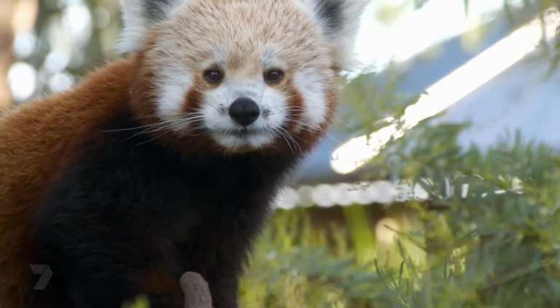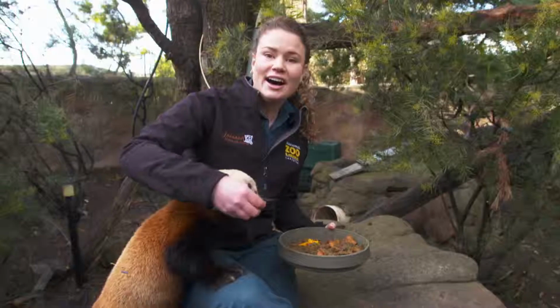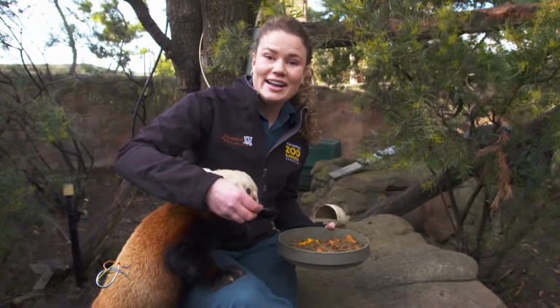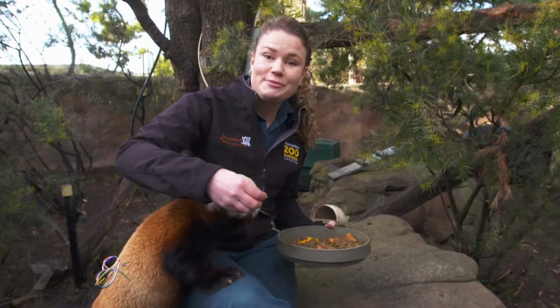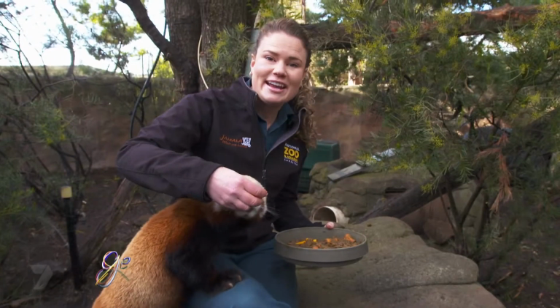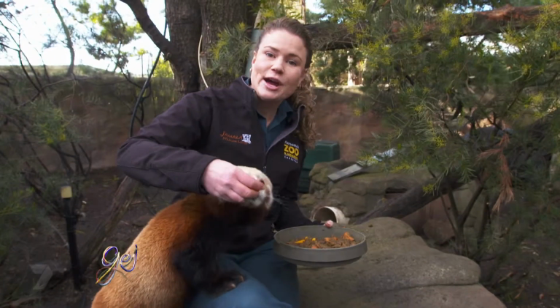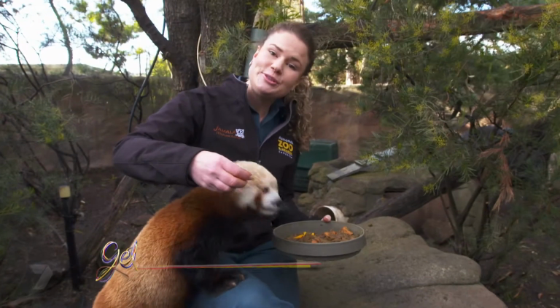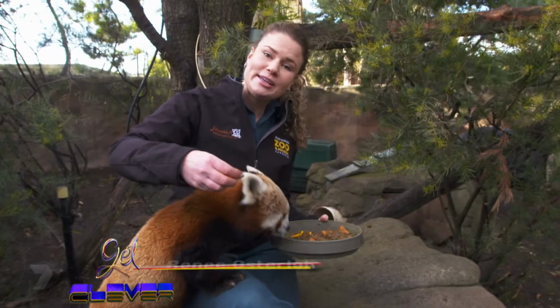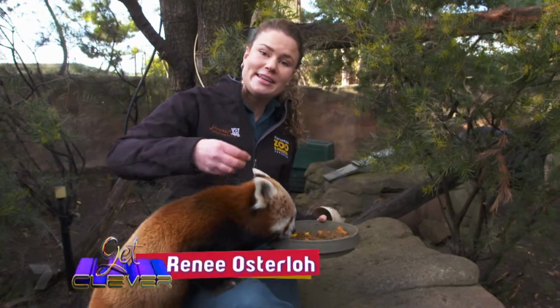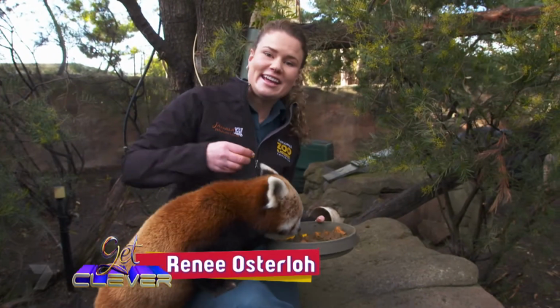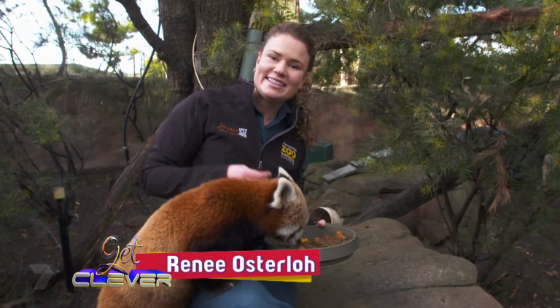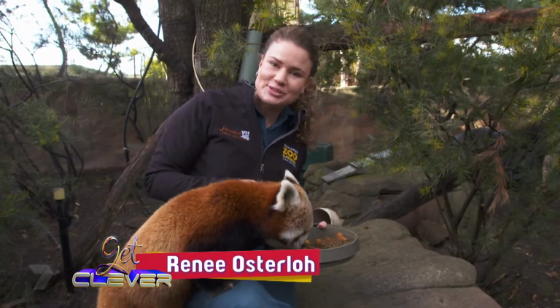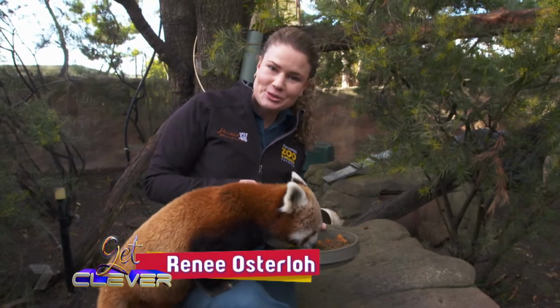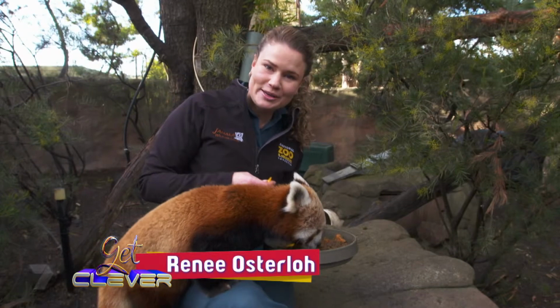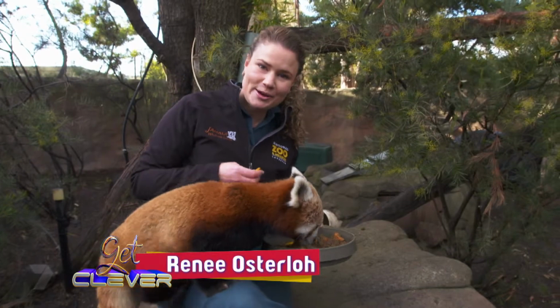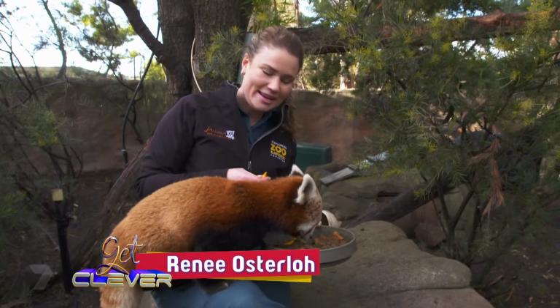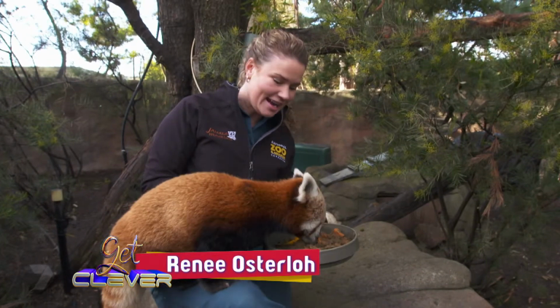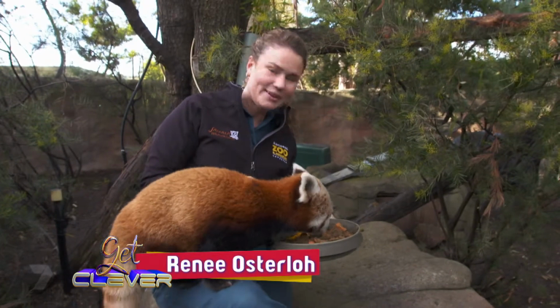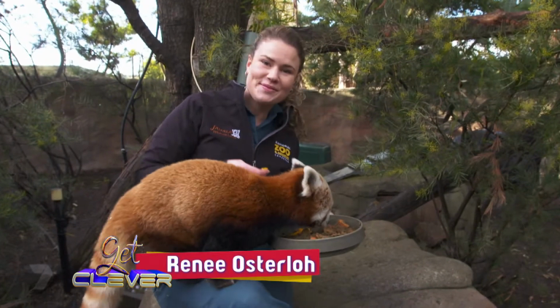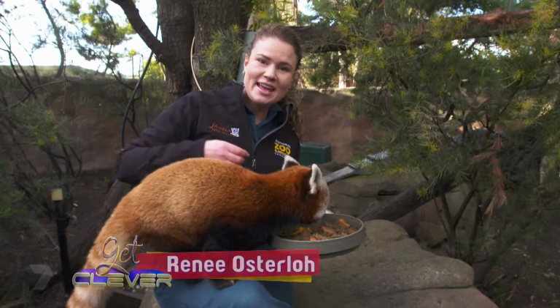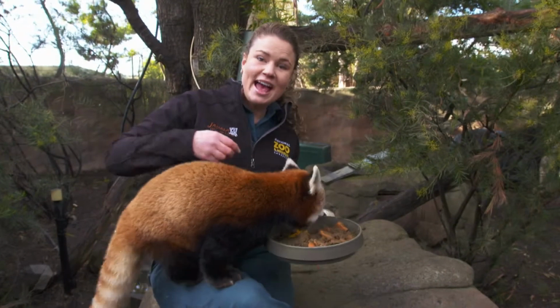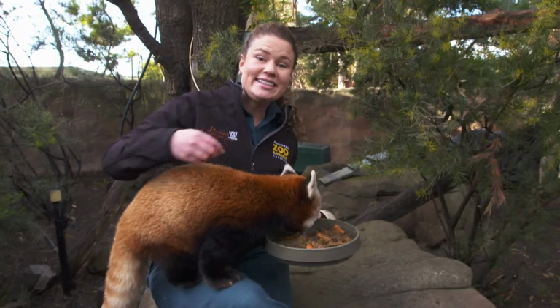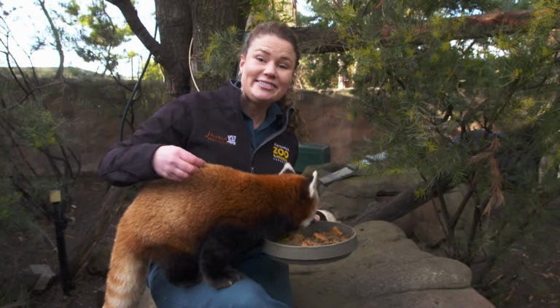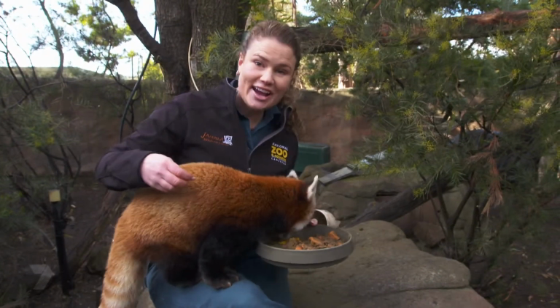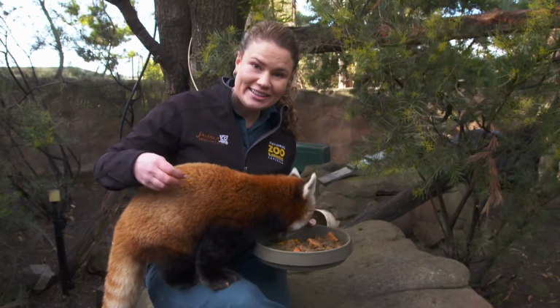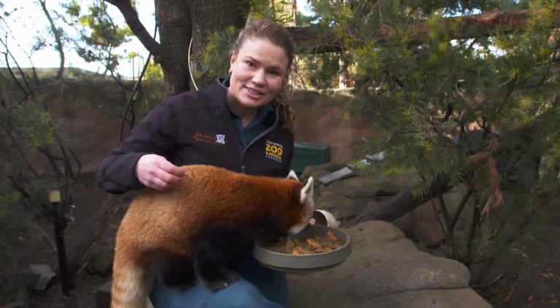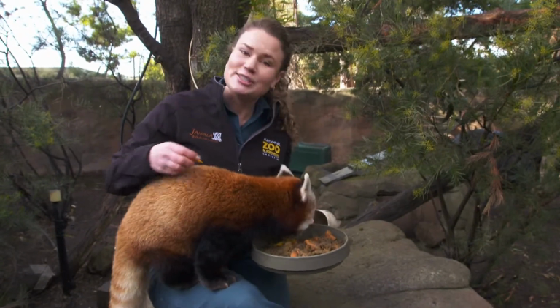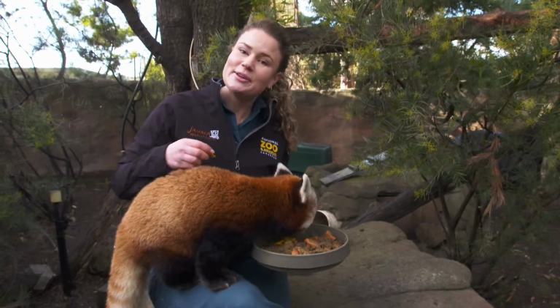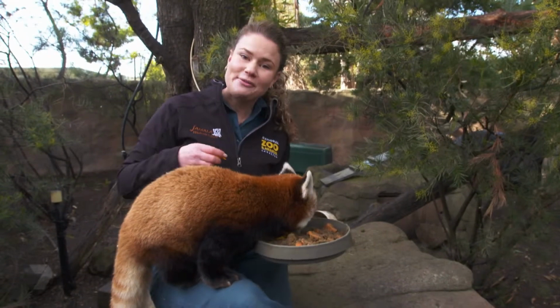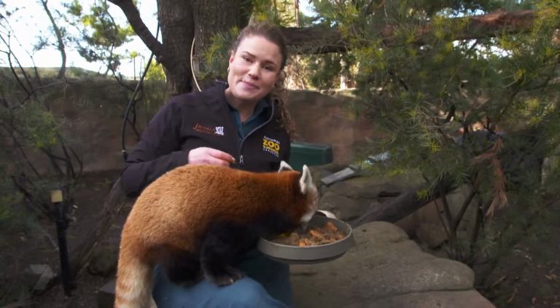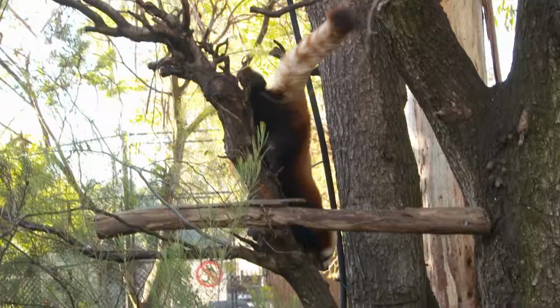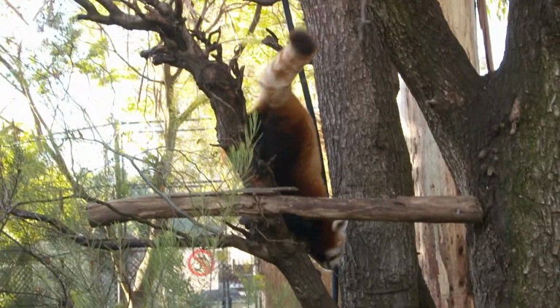Hi, I'm Renee. I'm a zookeeper here at the National Zoo and Aquarium in Canberra, and this here is Eilish. She's one of our red pandas.